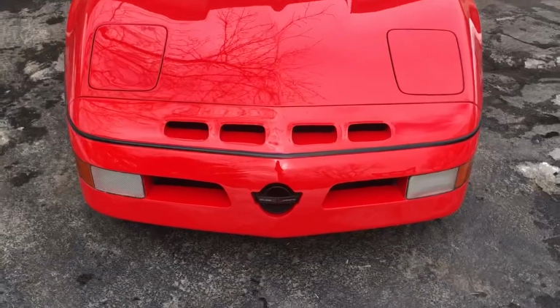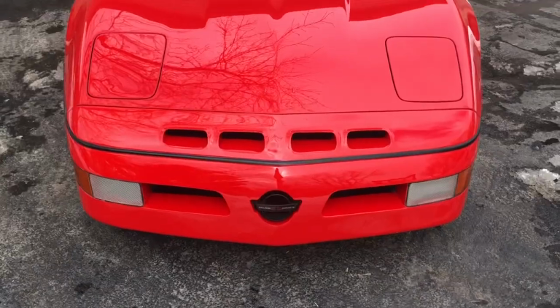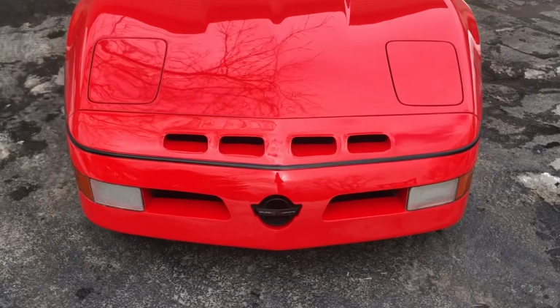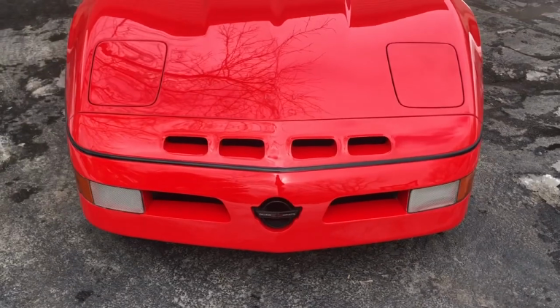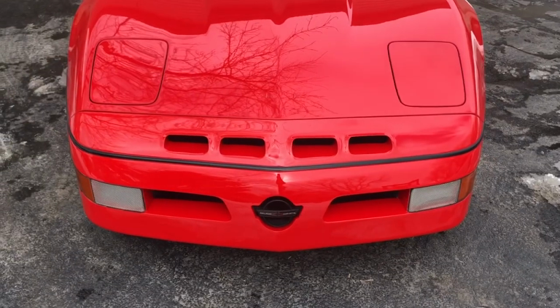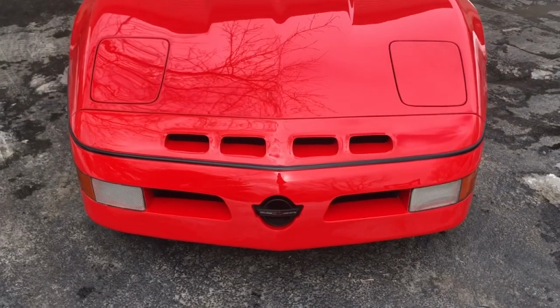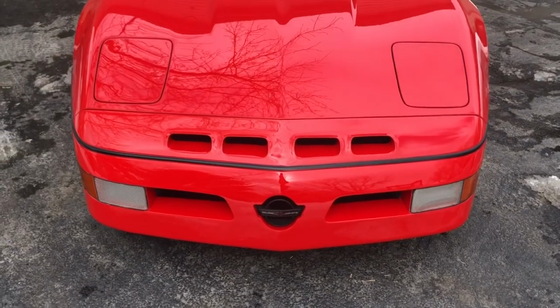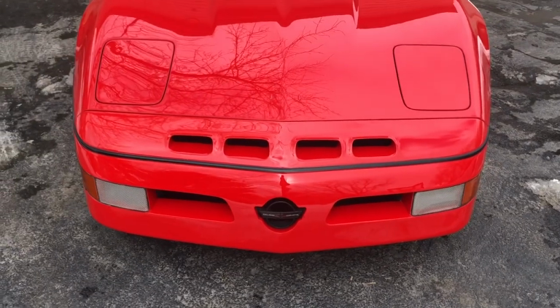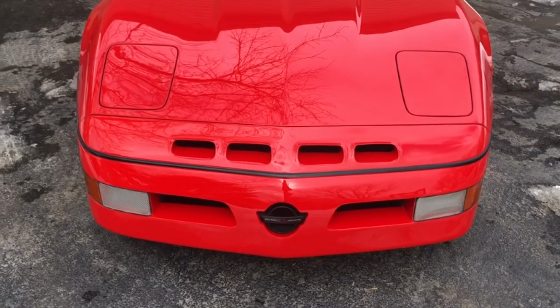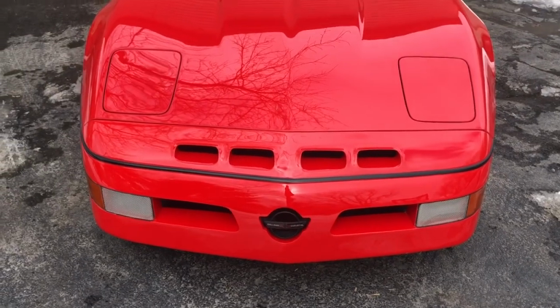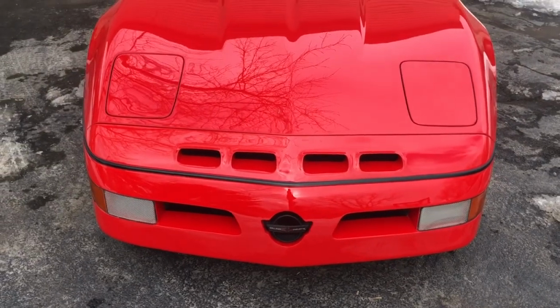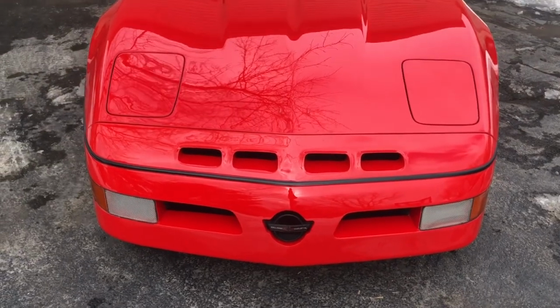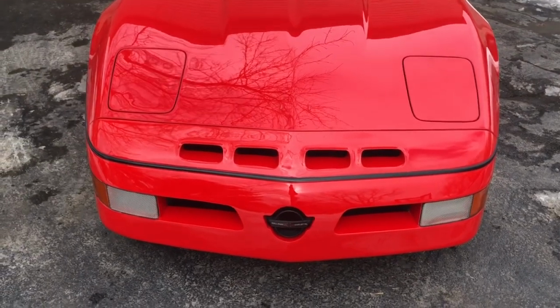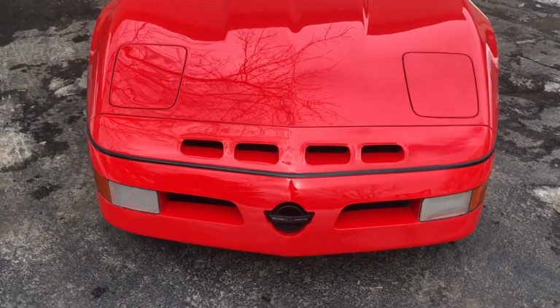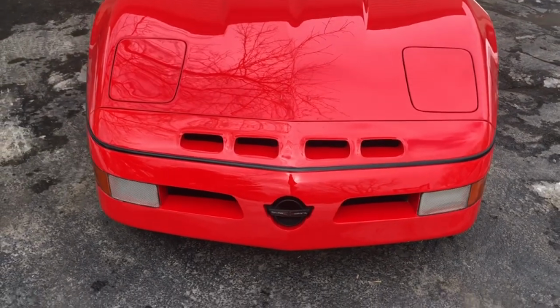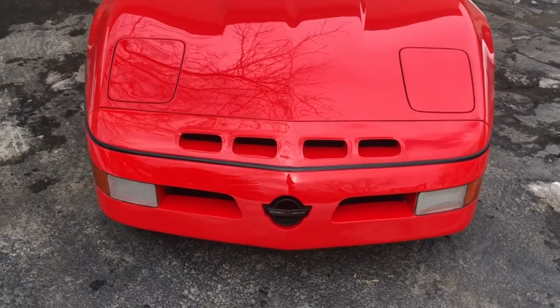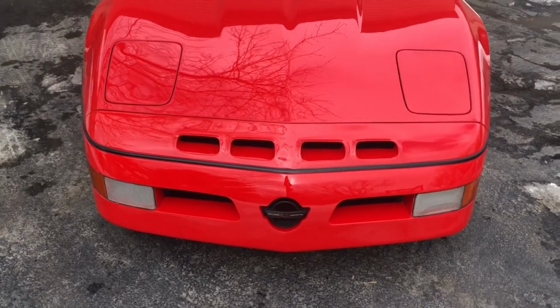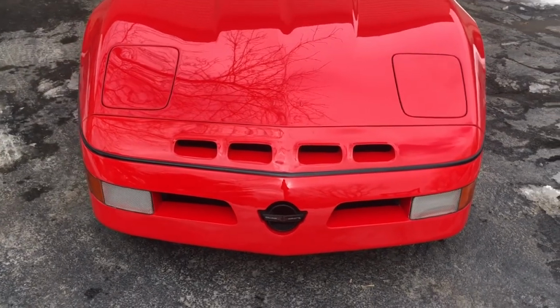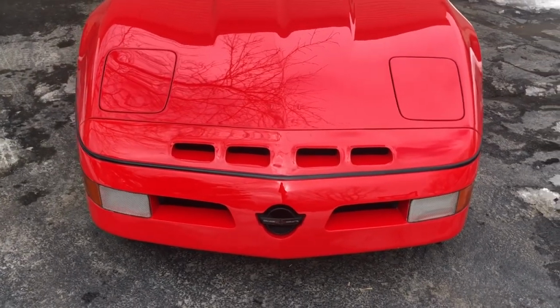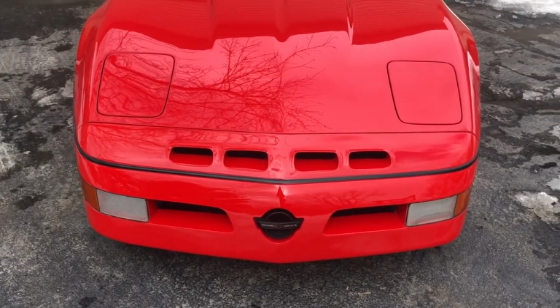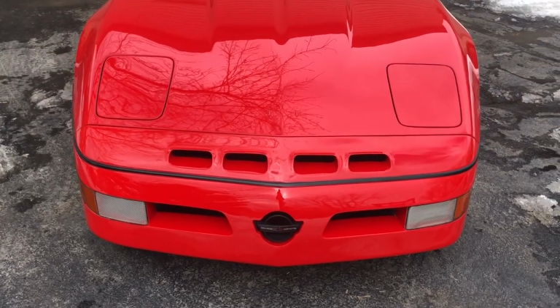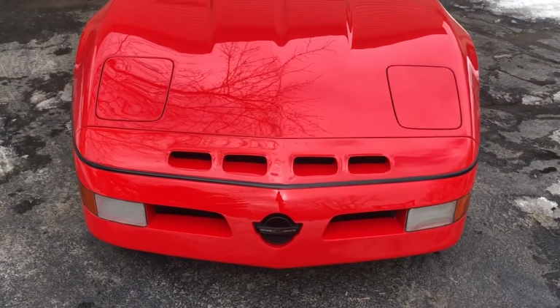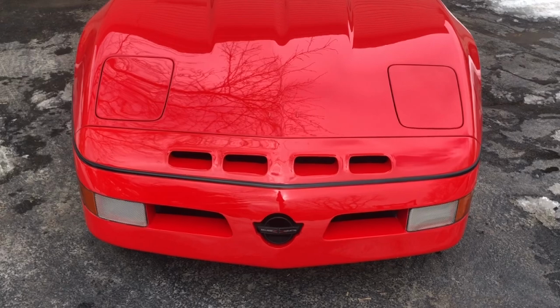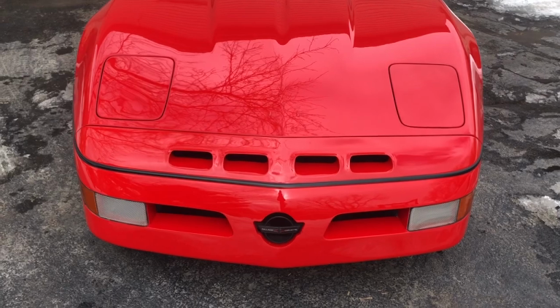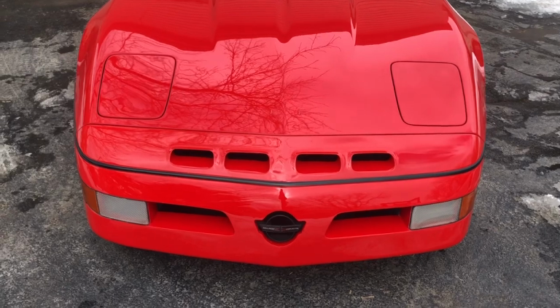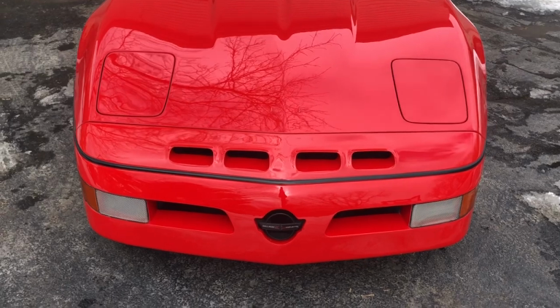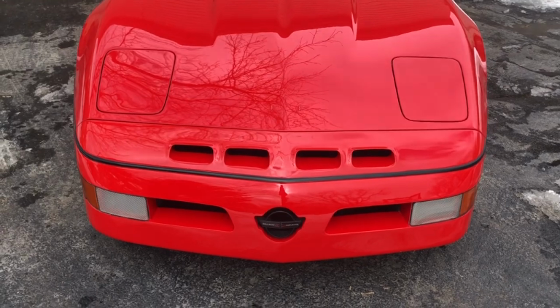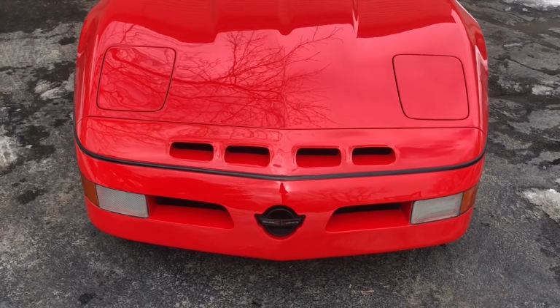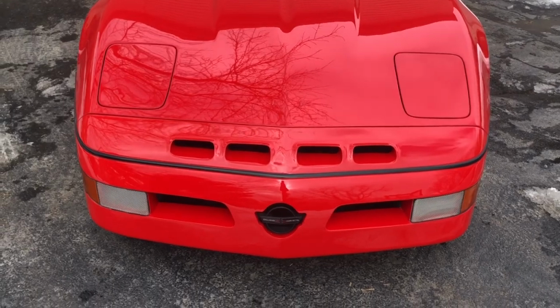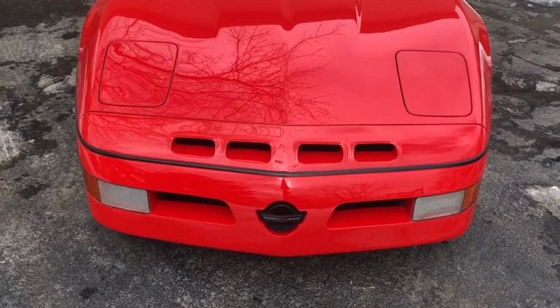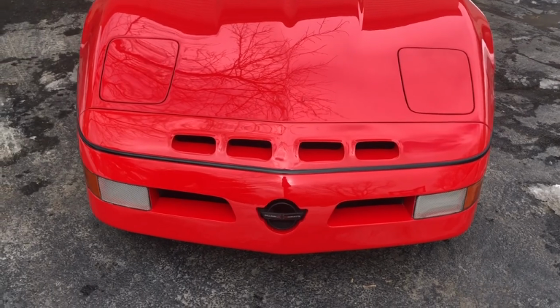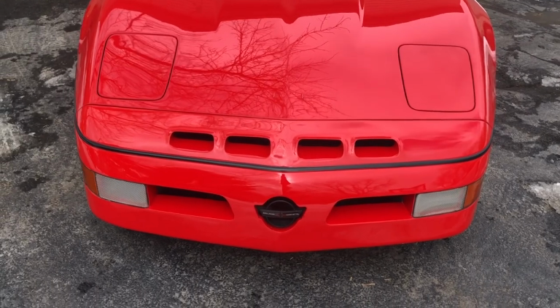While we're at the front of this car, you're going to notice a huge difference. This is probably the most iconic part of a Callaway Corvette — the front end.